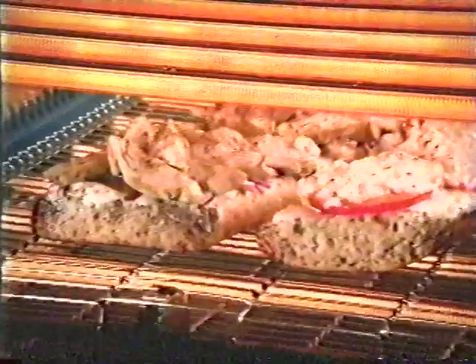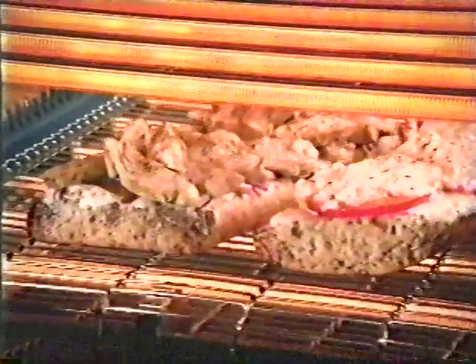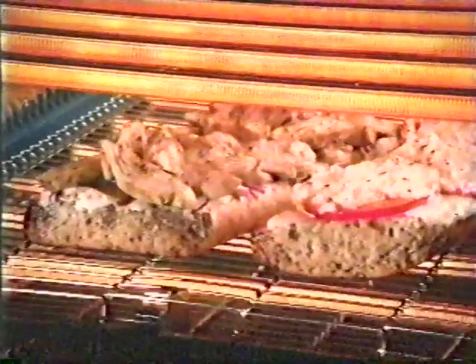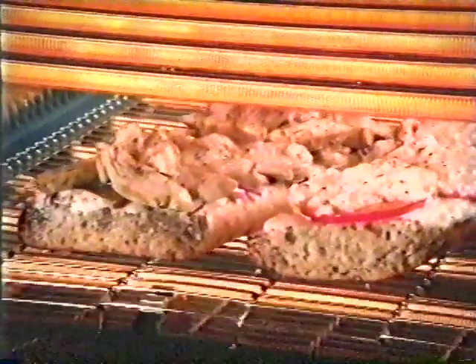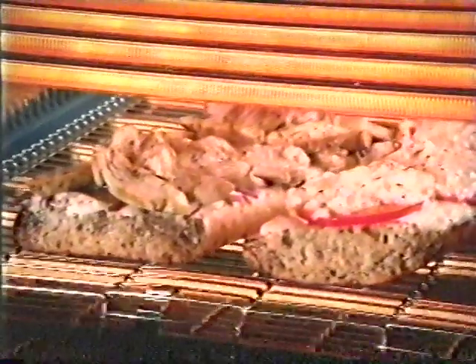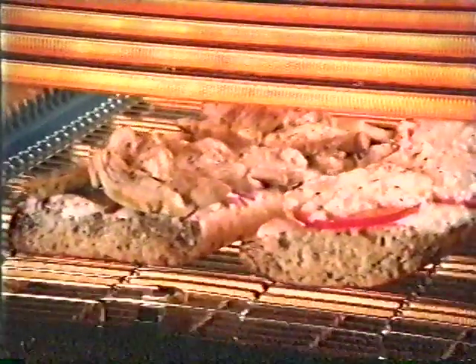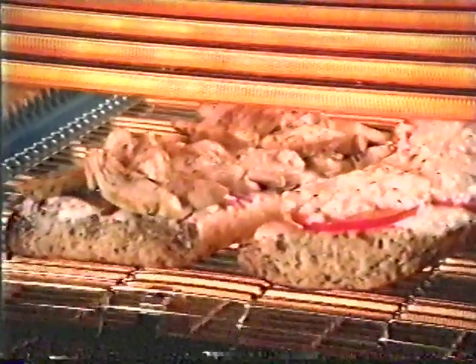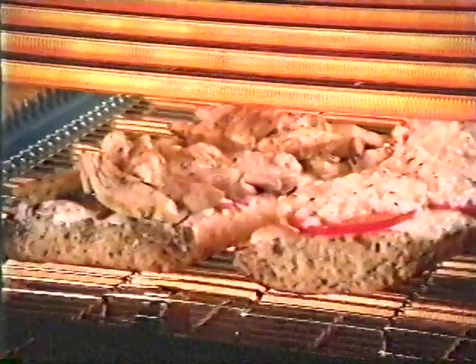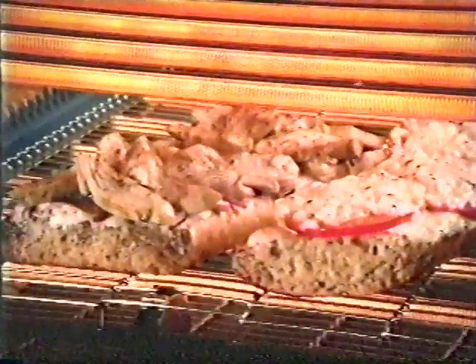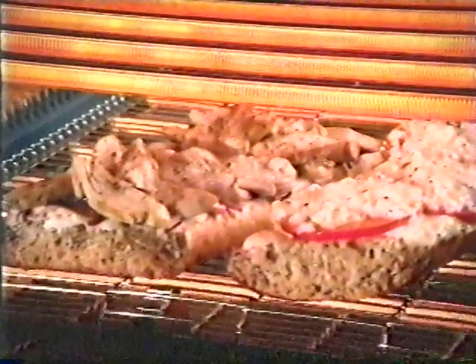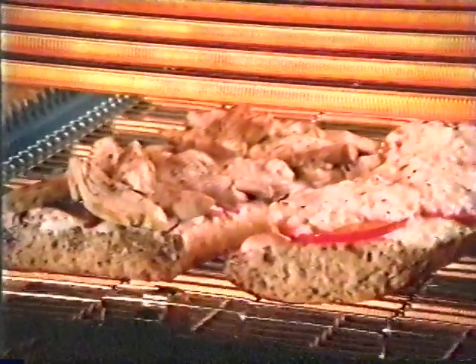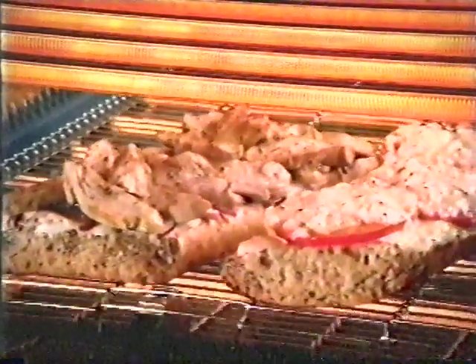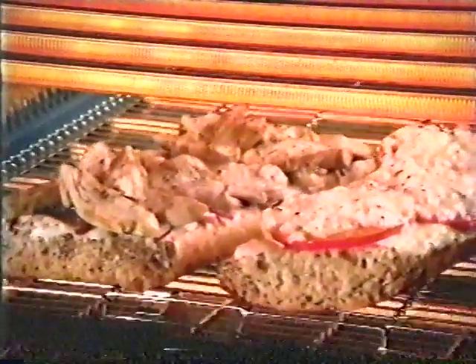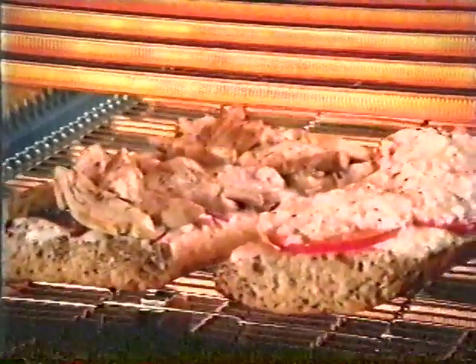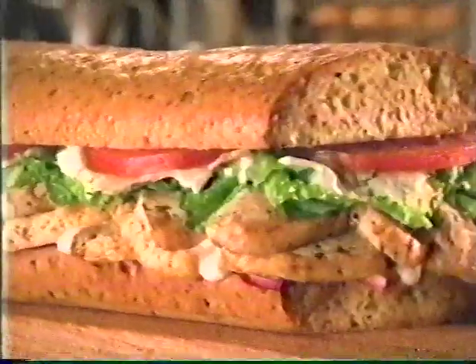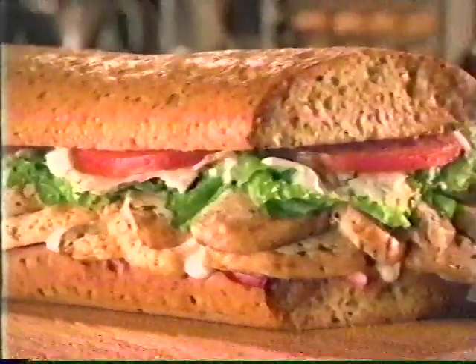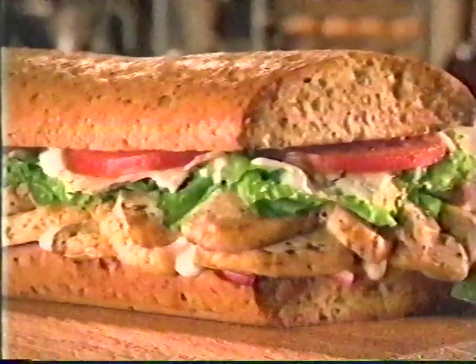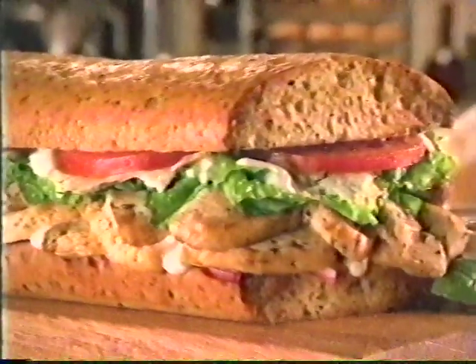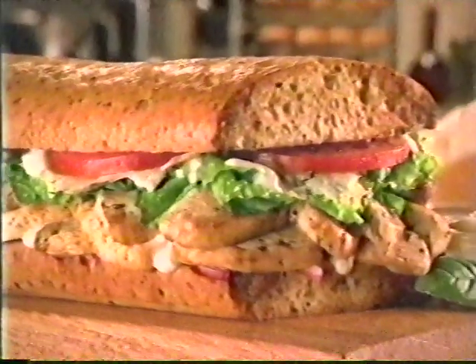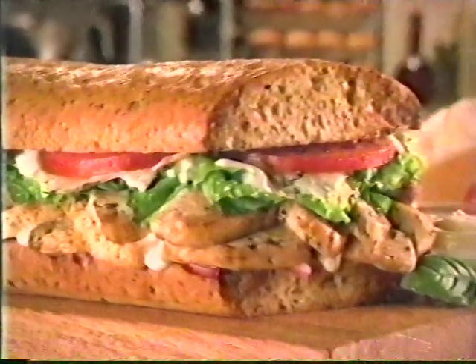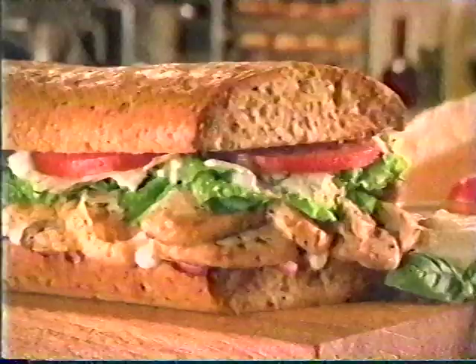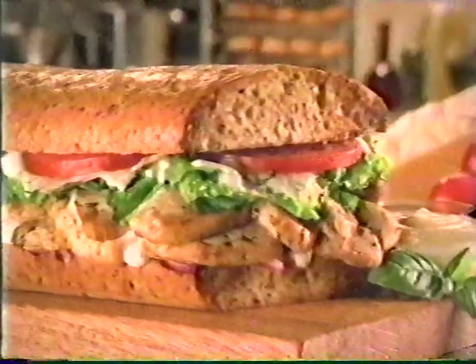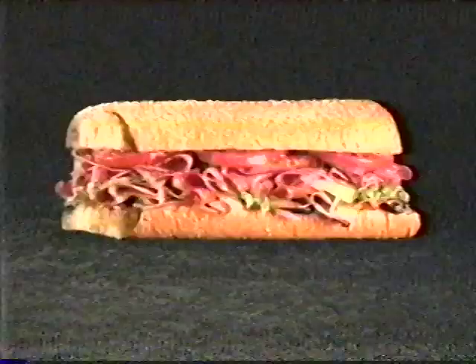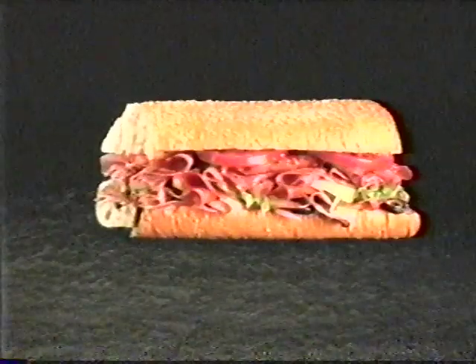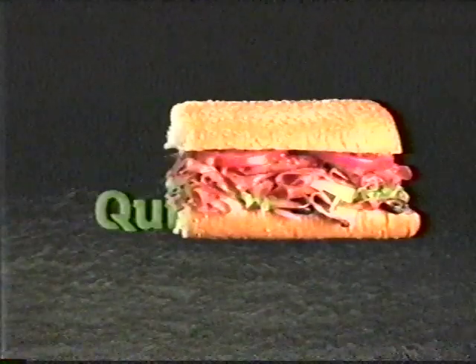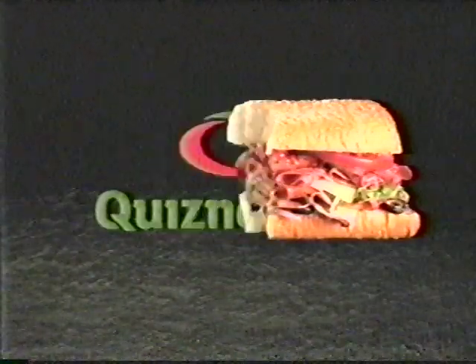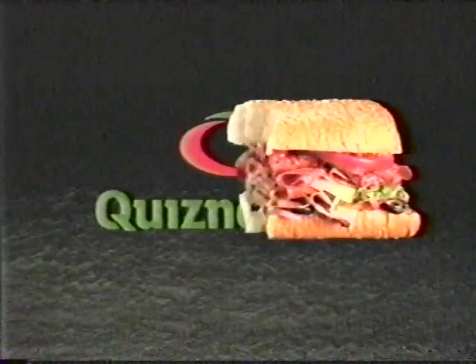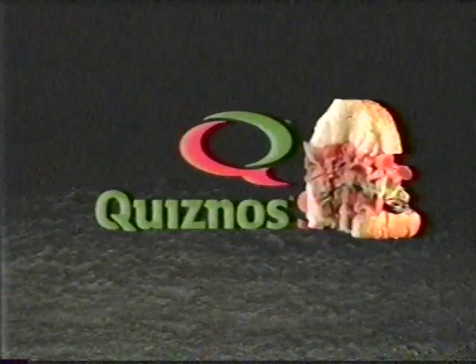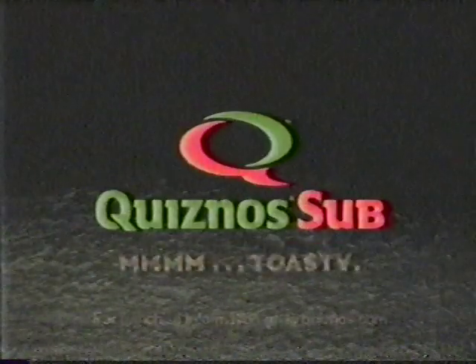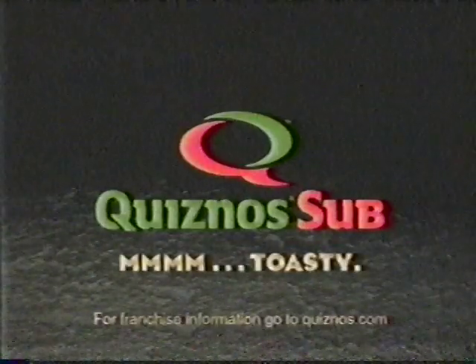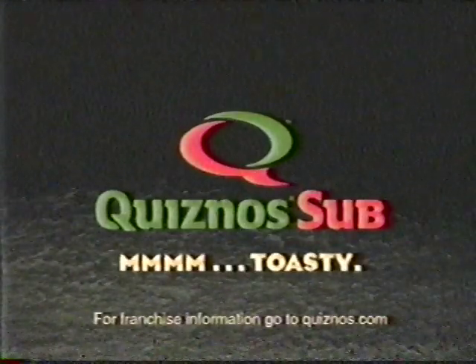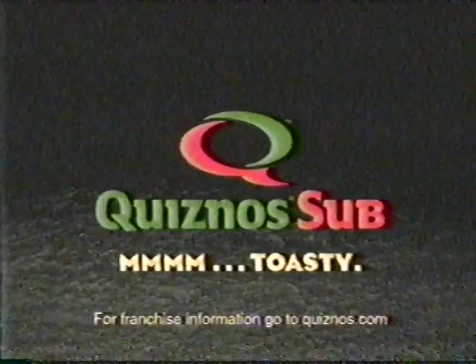Quizno's new Tuscan Chicken on Herb Focaccia Bread. Toasted to bring out the flavor. Toasty.